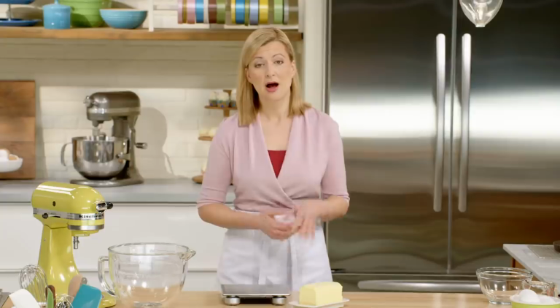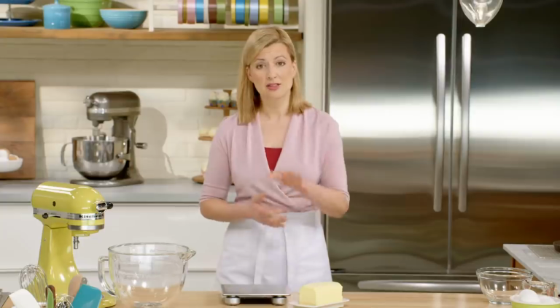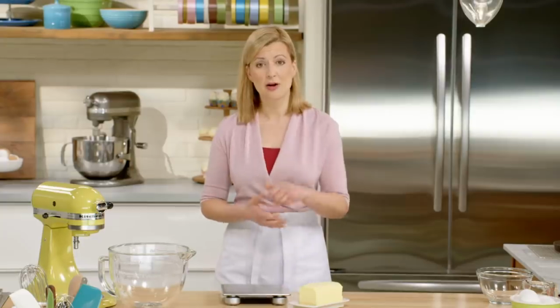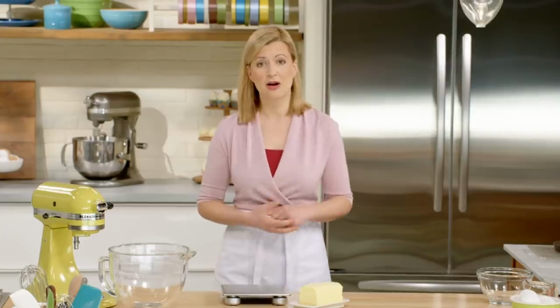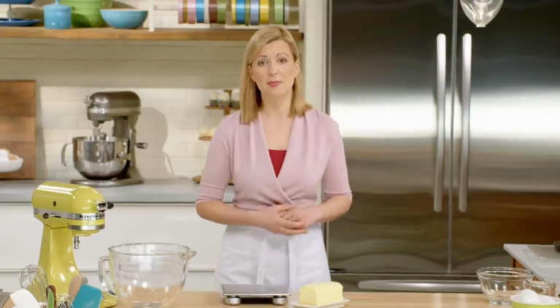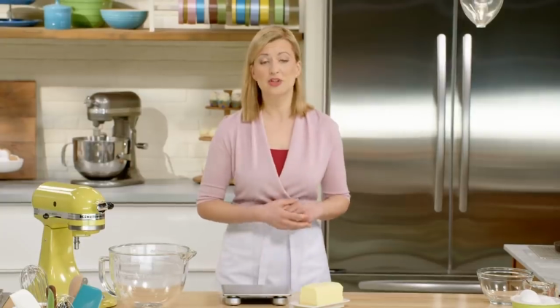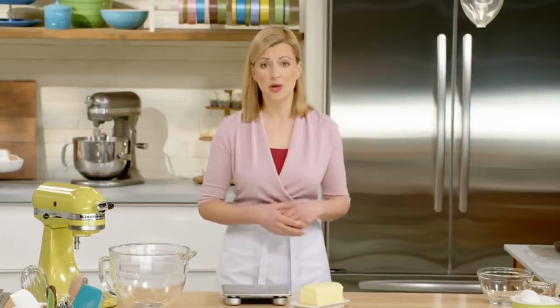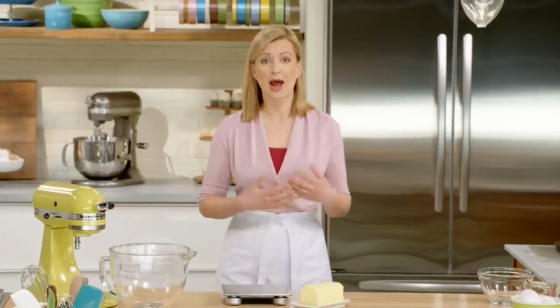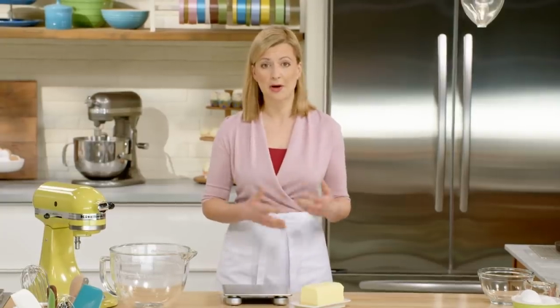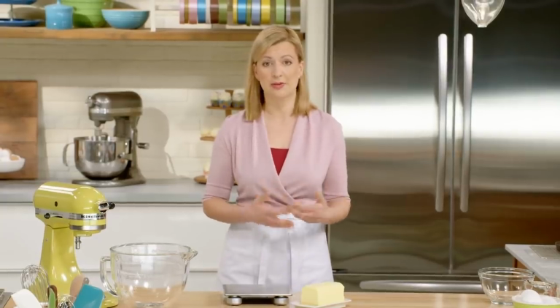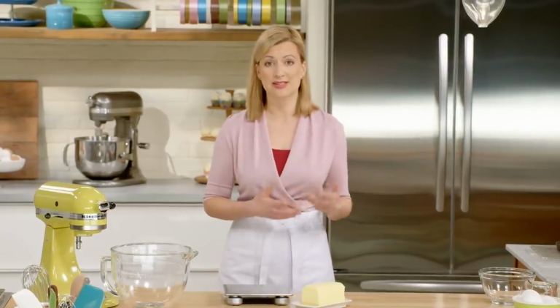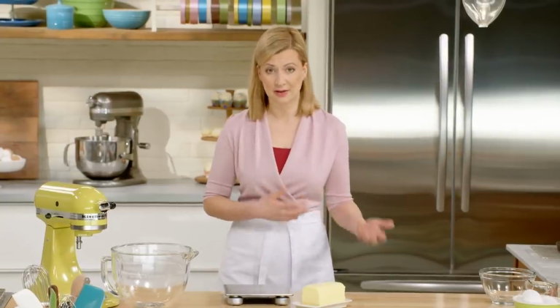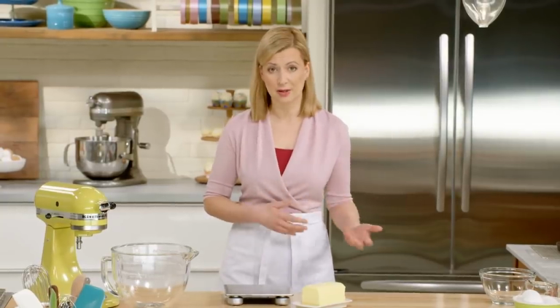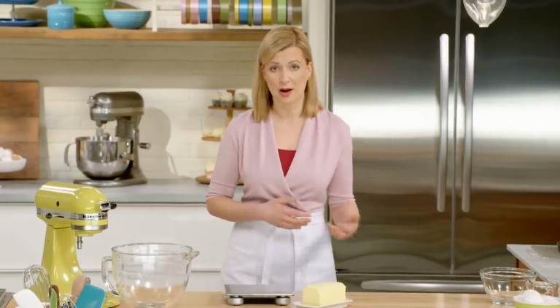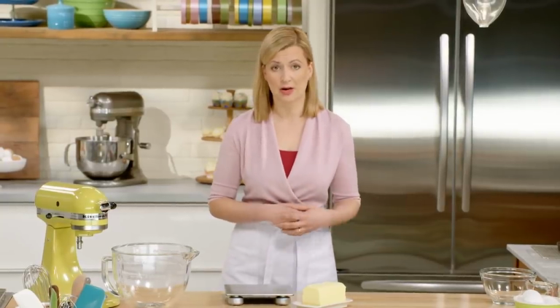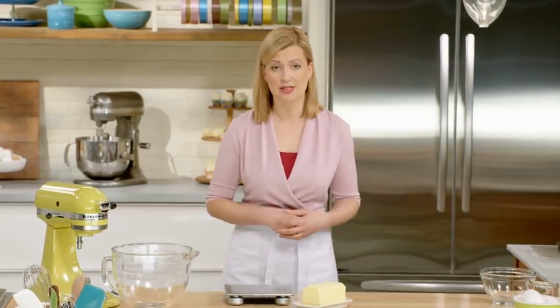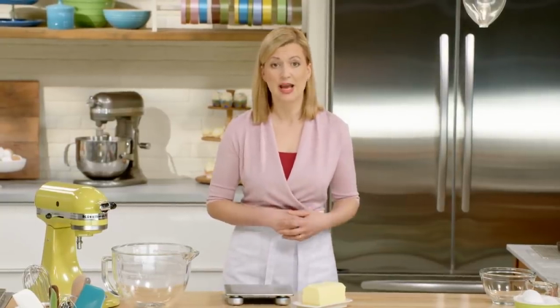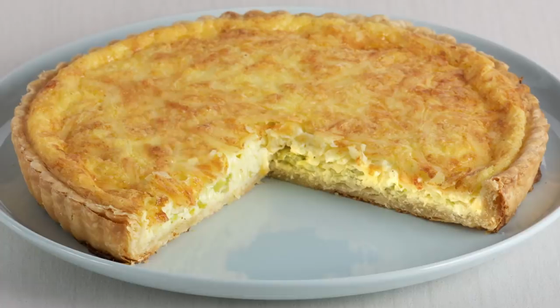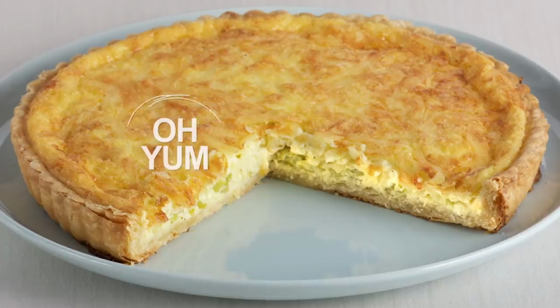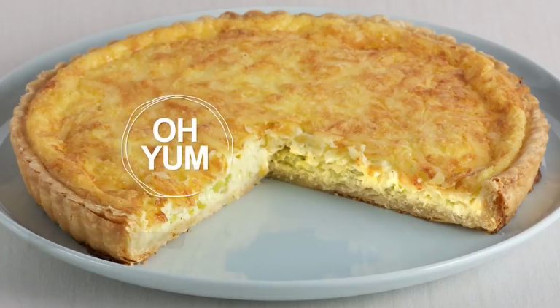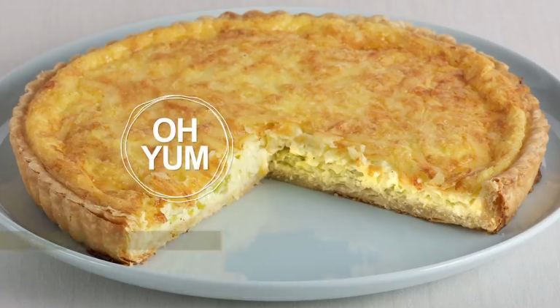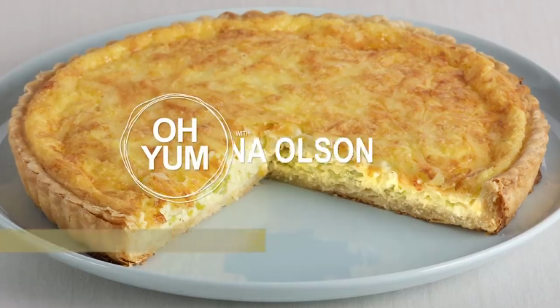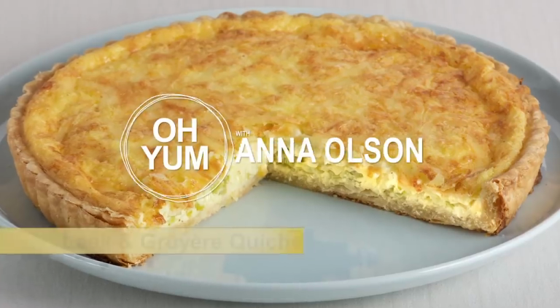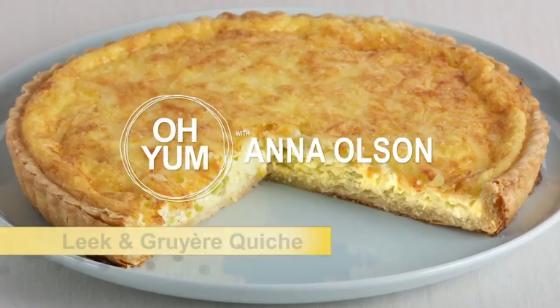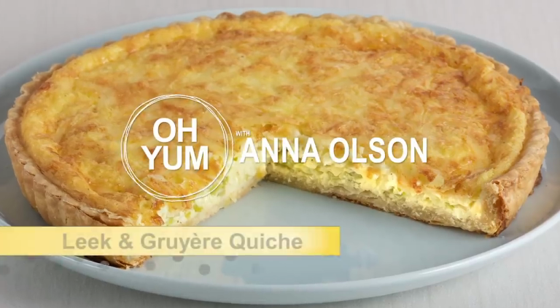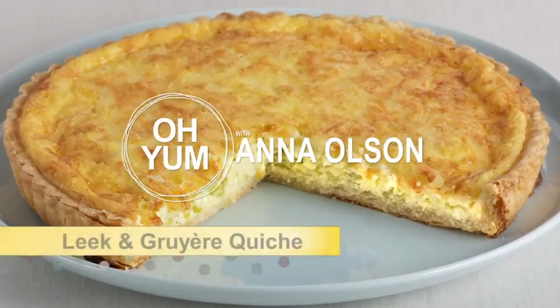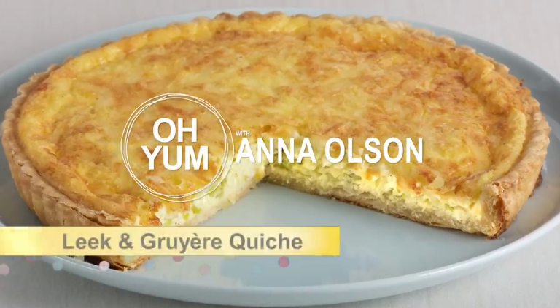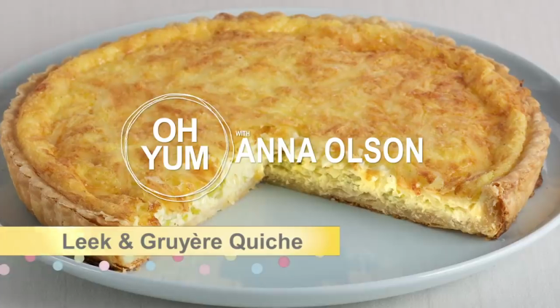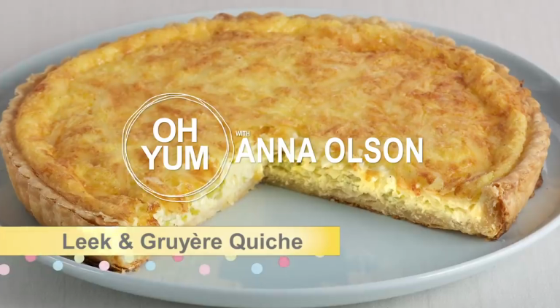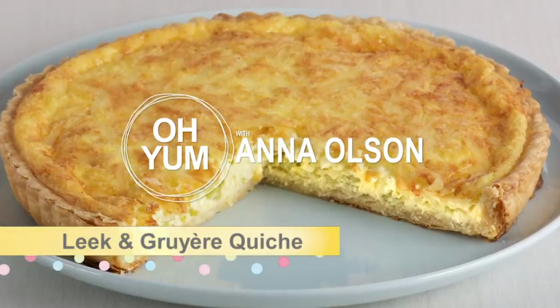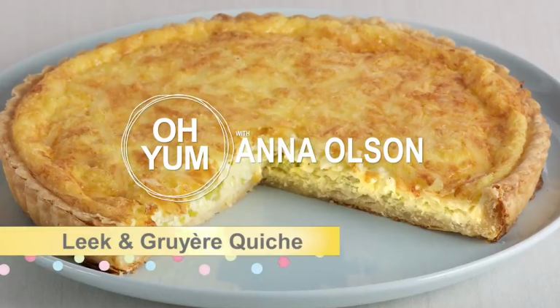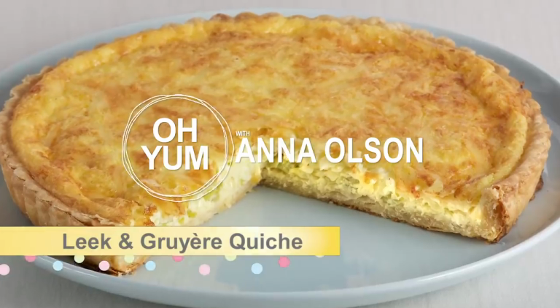I'll start off by showing you how to make a savory pie crust, and then use that in a leek and gruyere quiche.